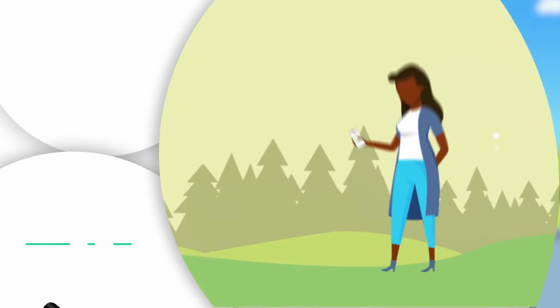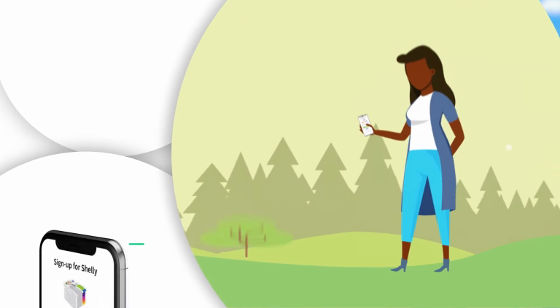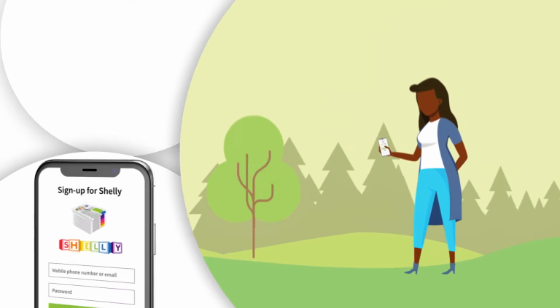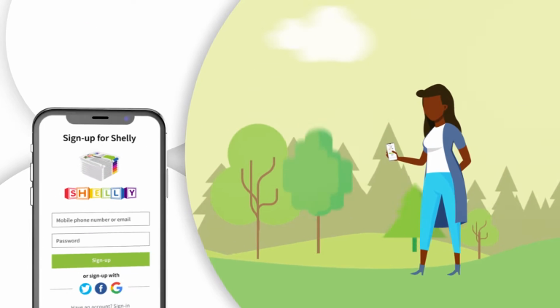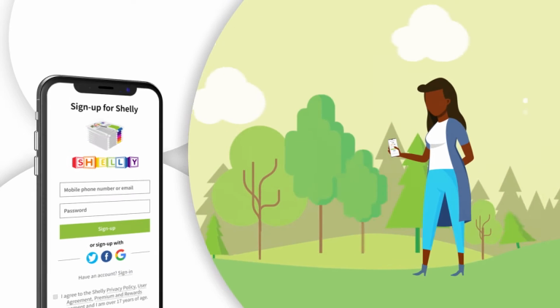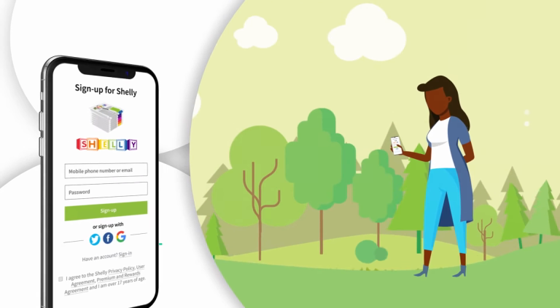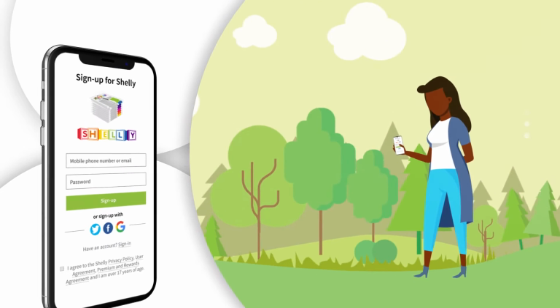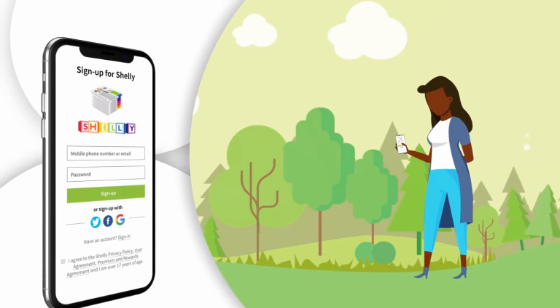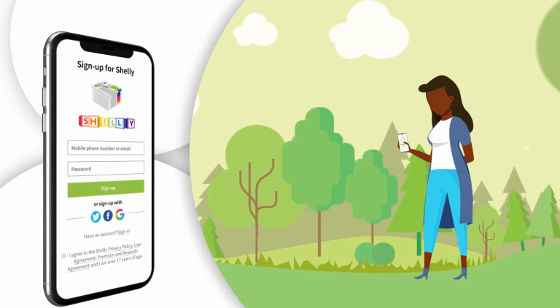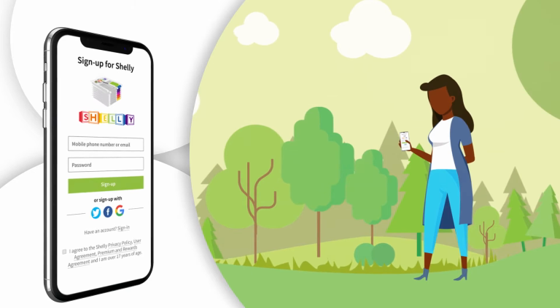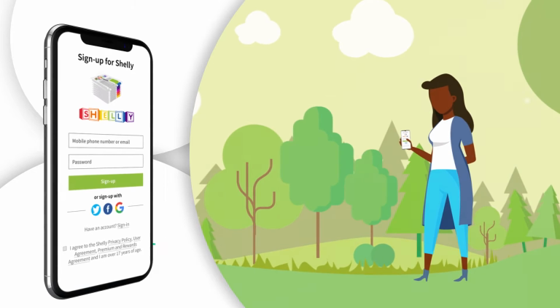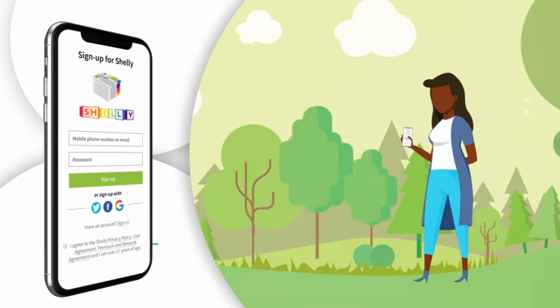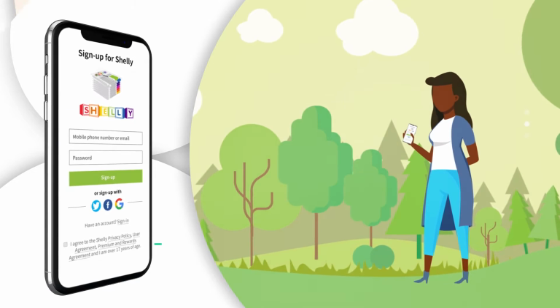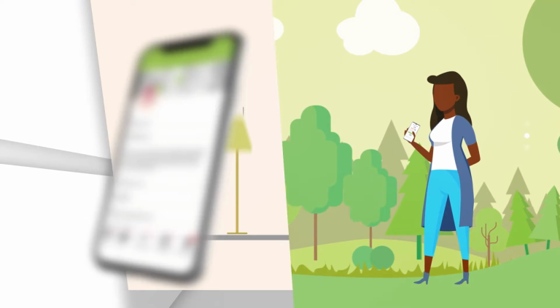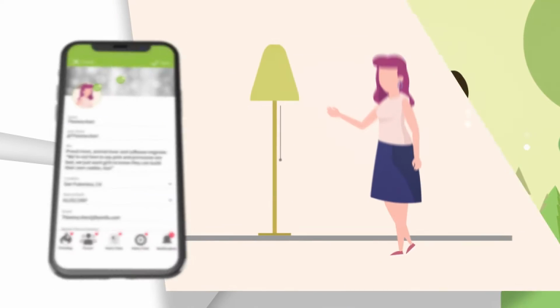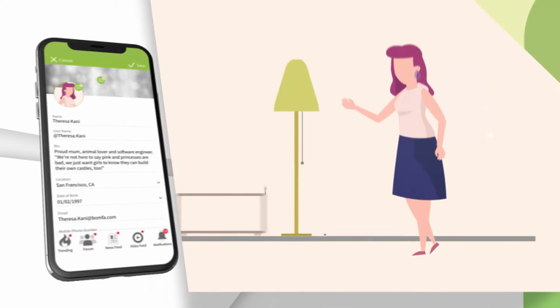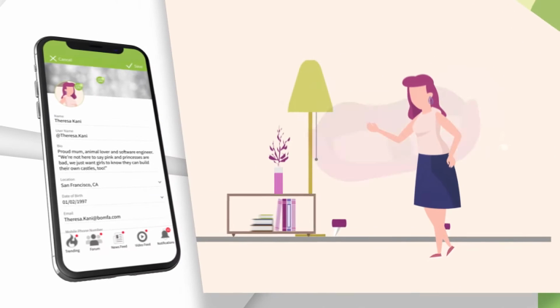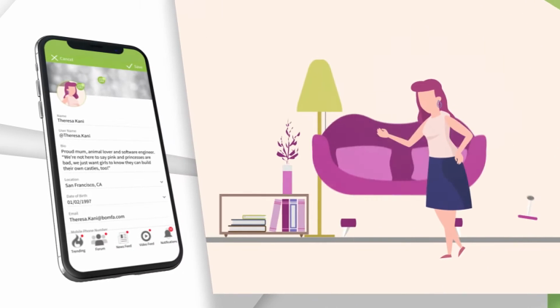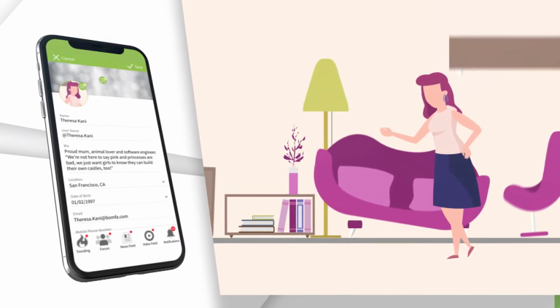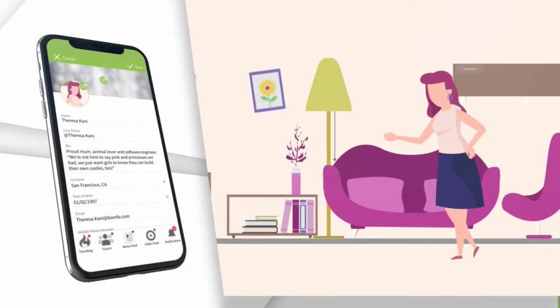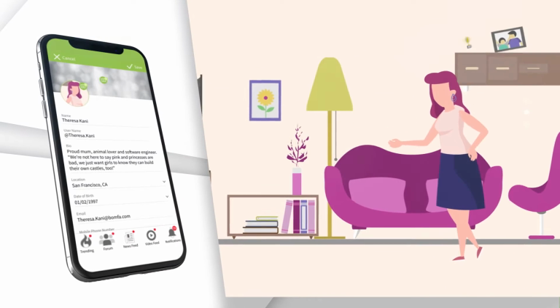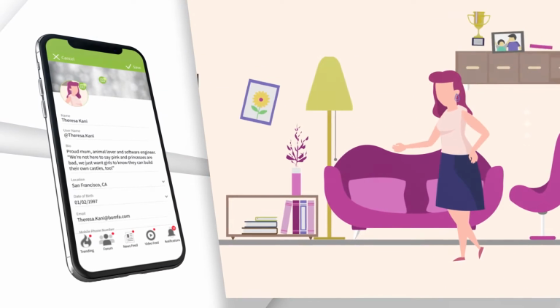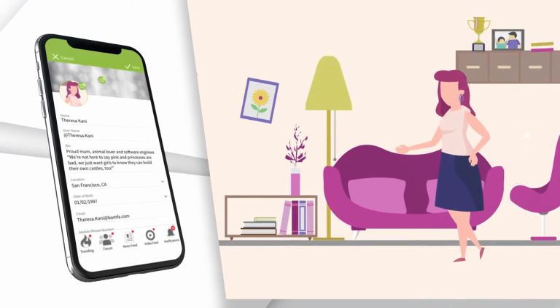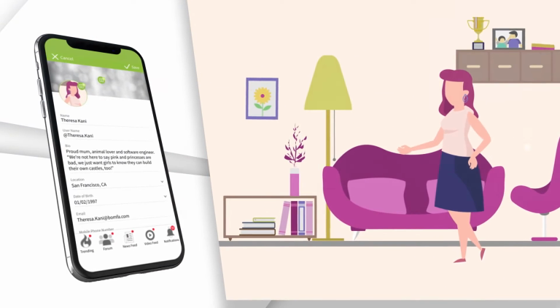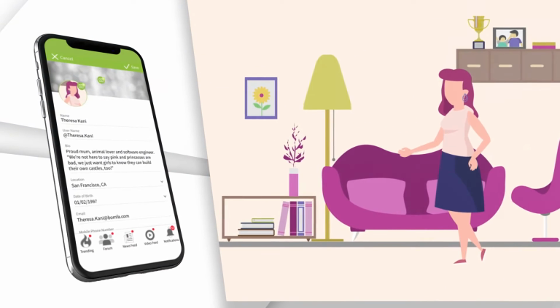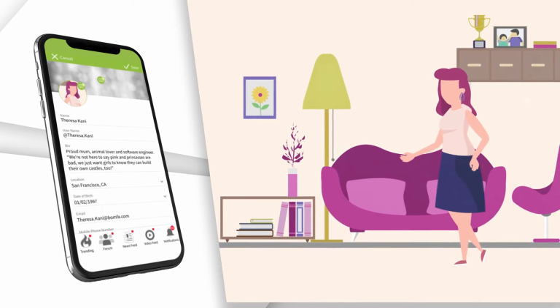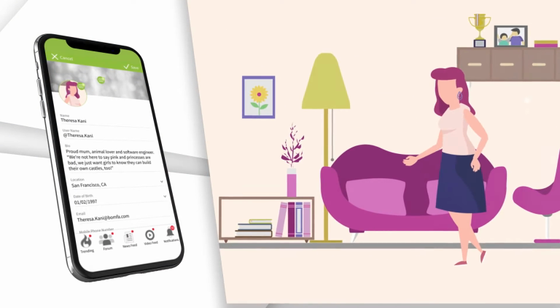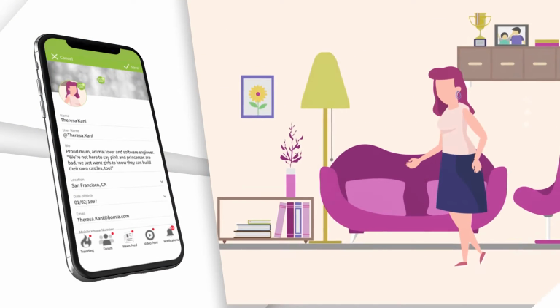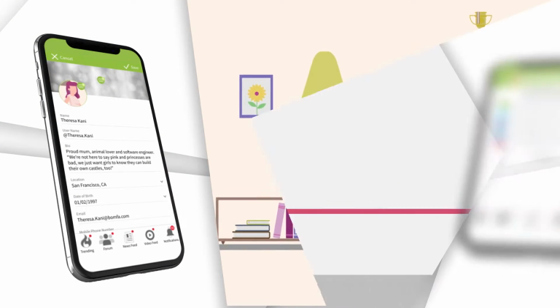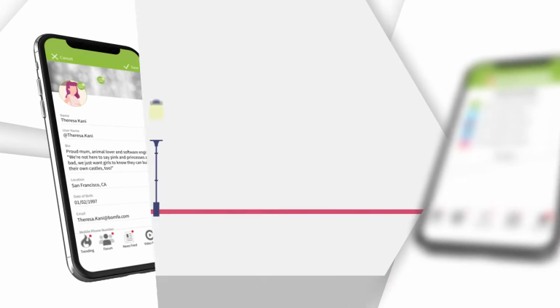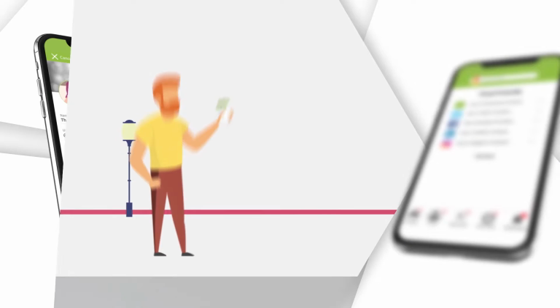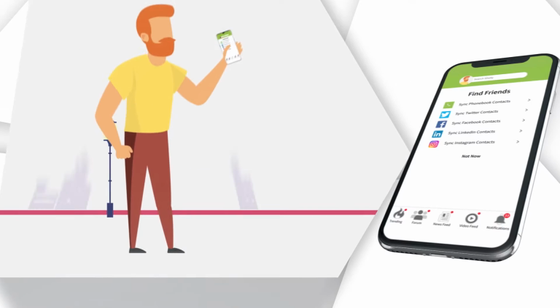Go to your app store to download the Shelly News app and sign up. Build your profile page by providing basic information about yourself.